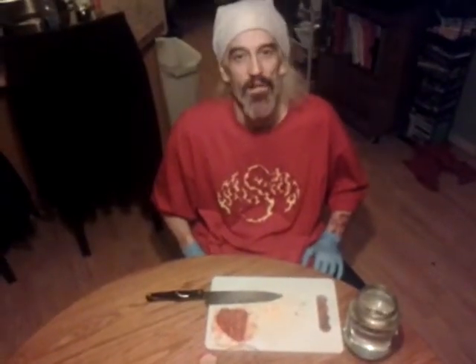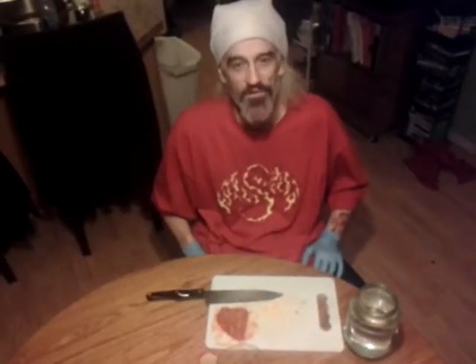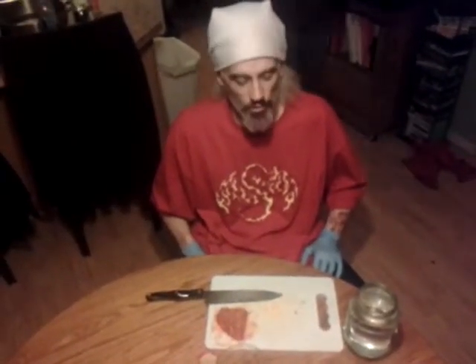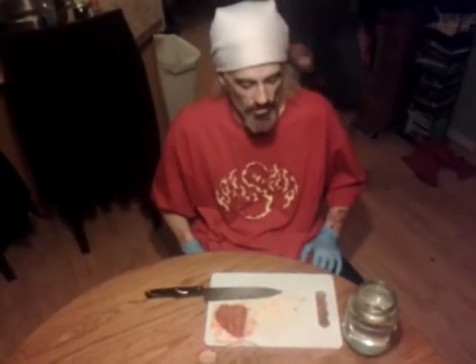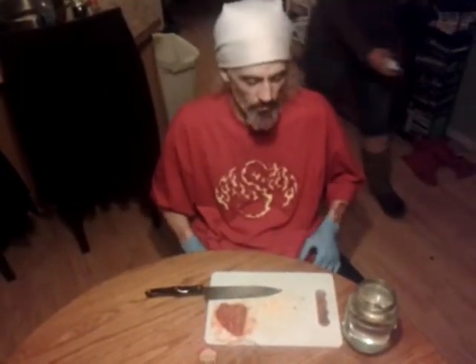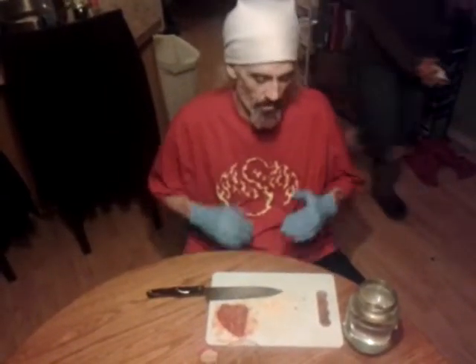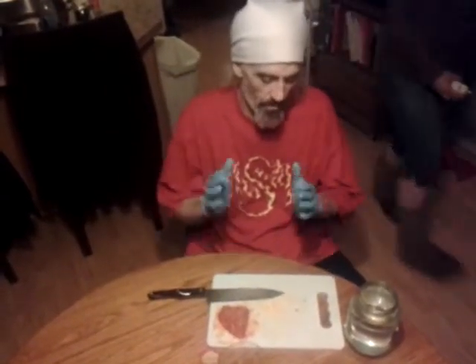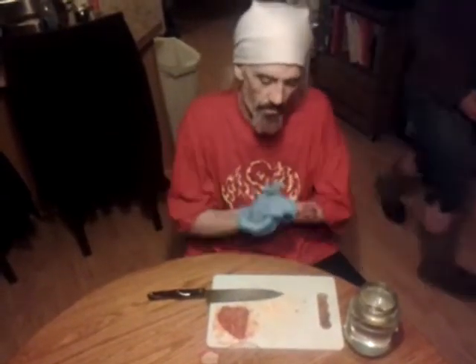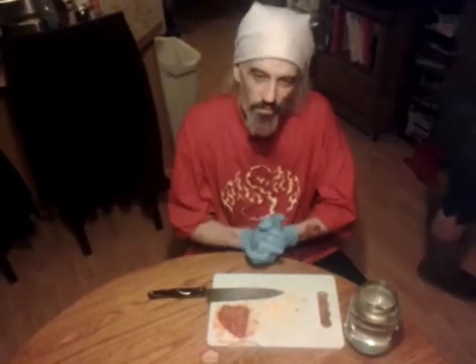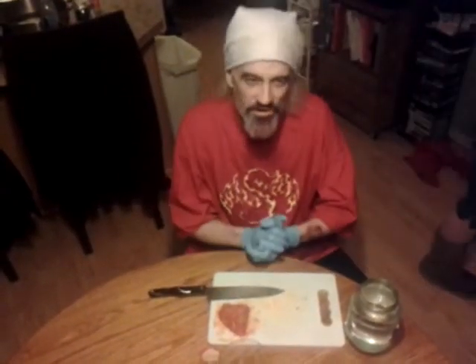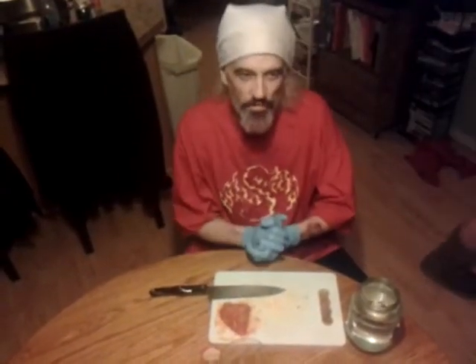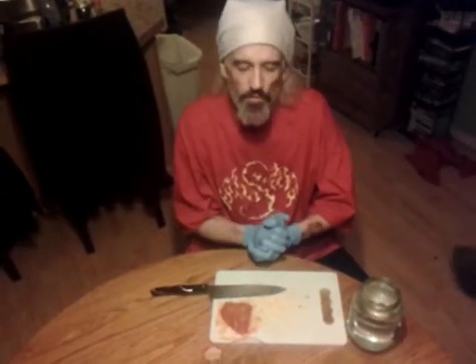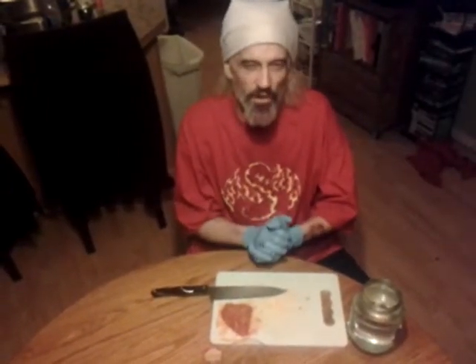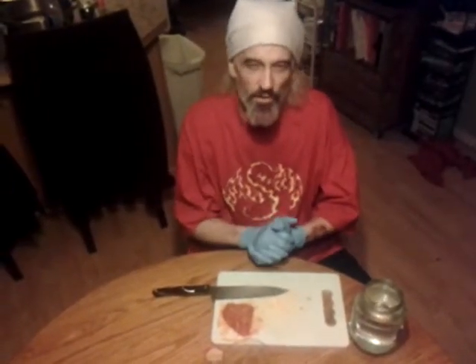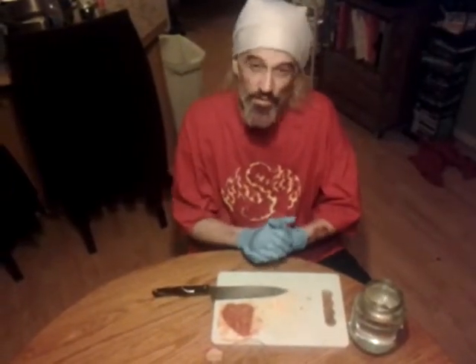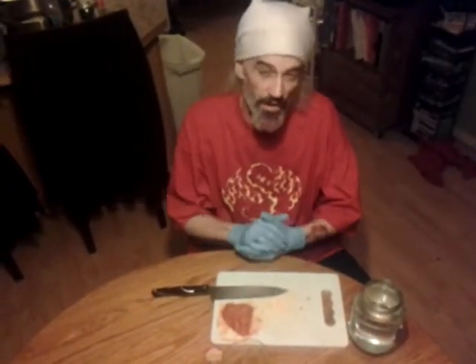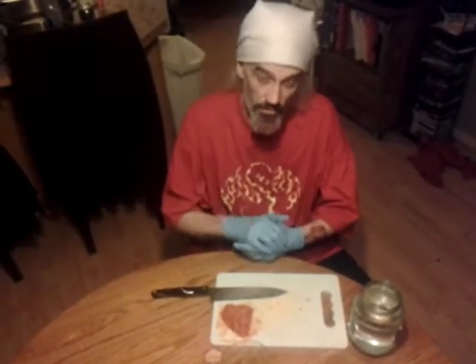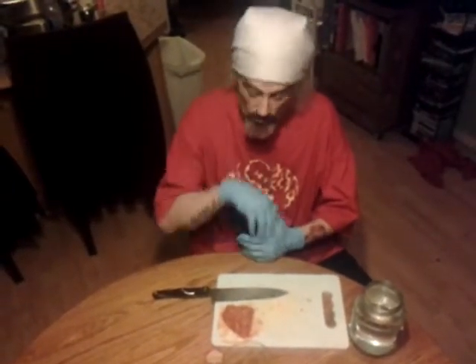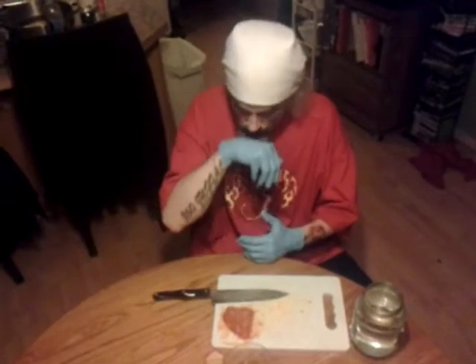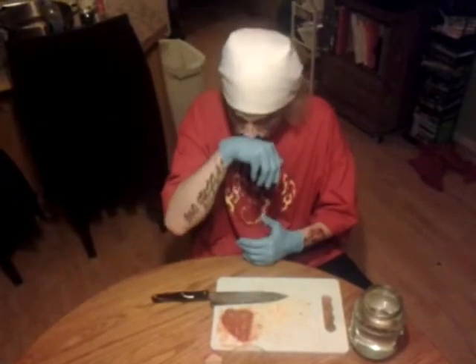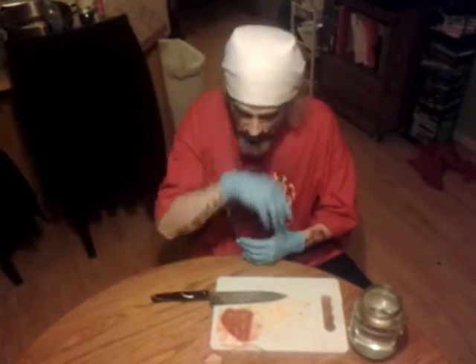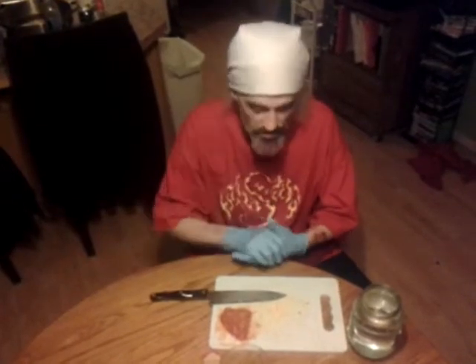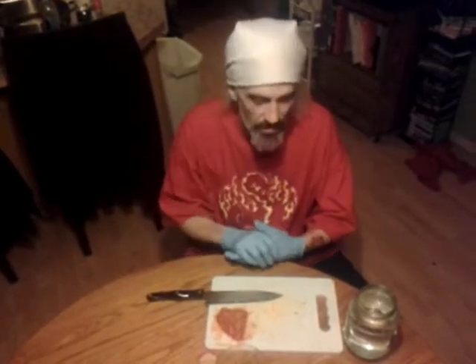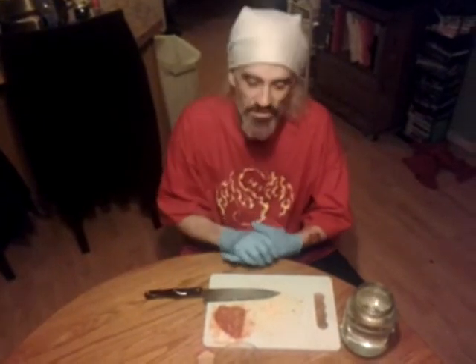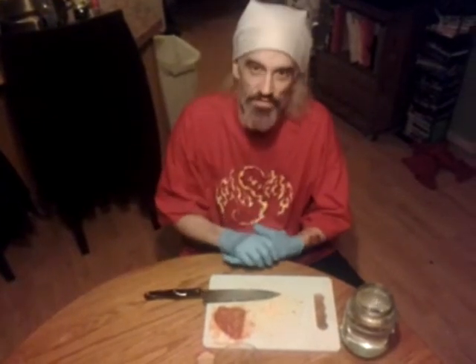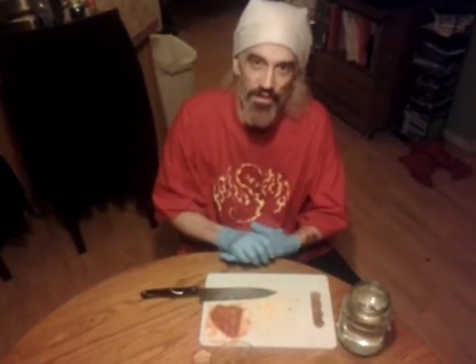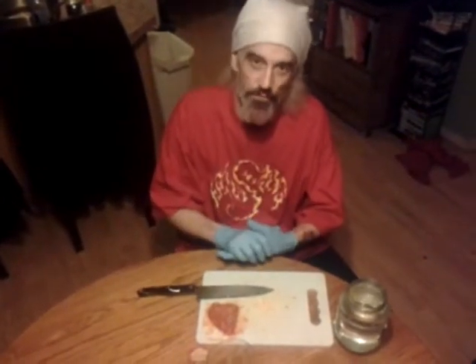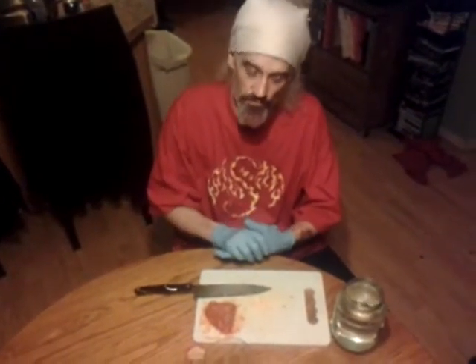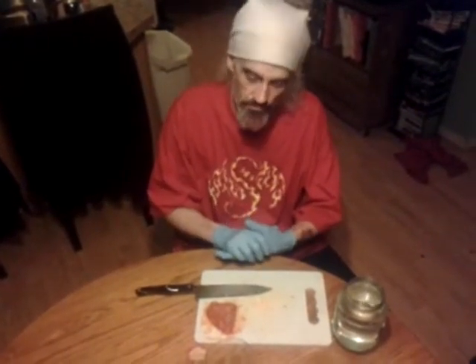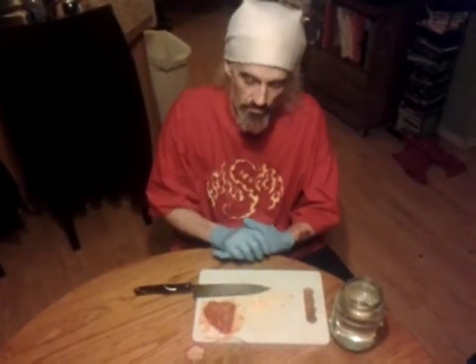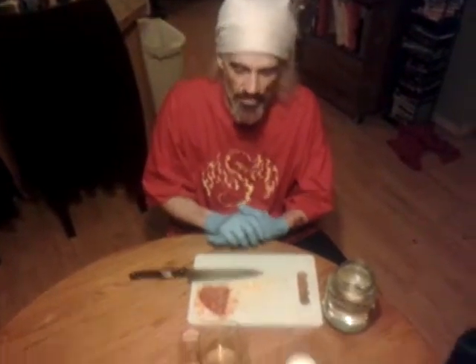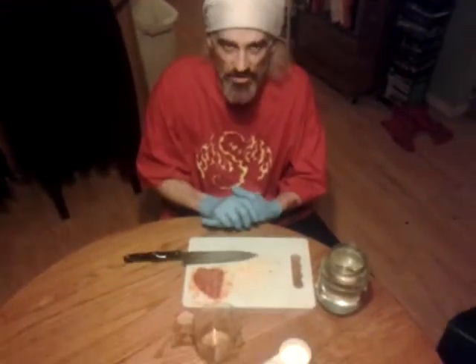How's it going, y'all? About a month, a month and a half ago, I did a survival tips video on peppers.